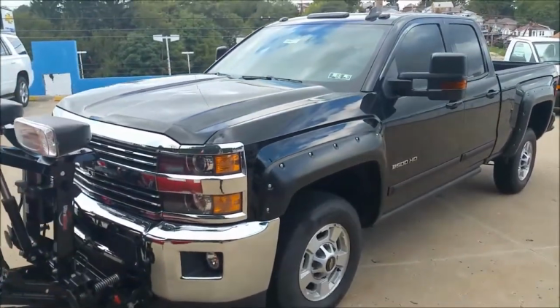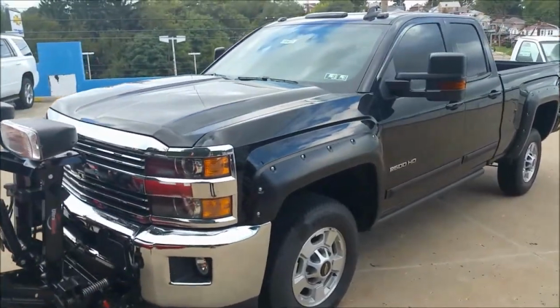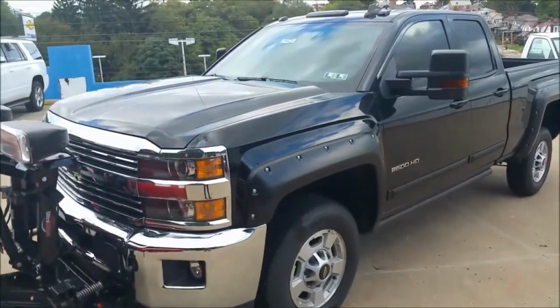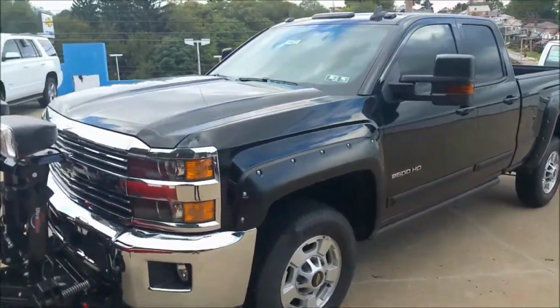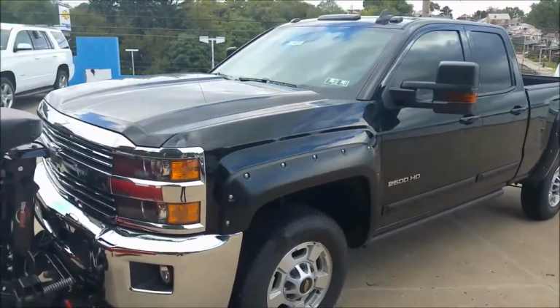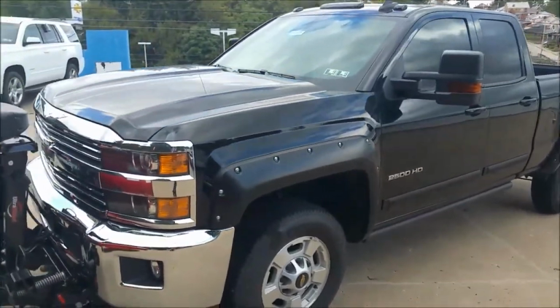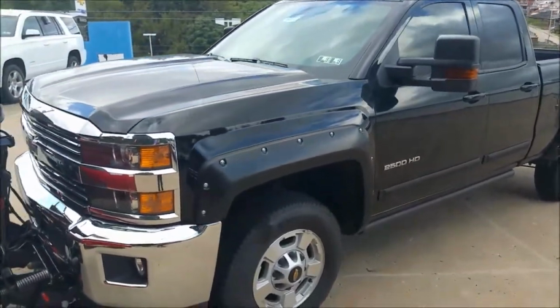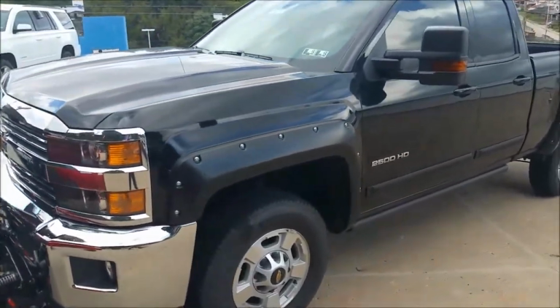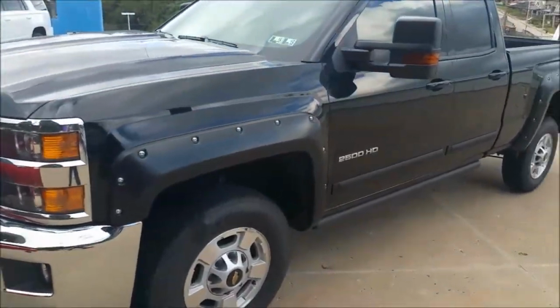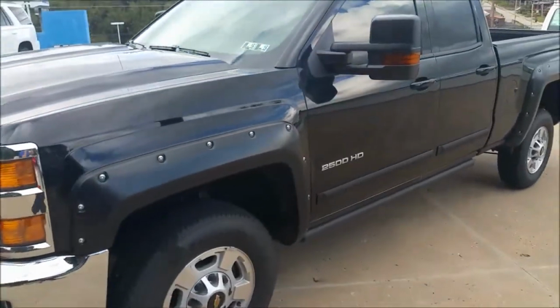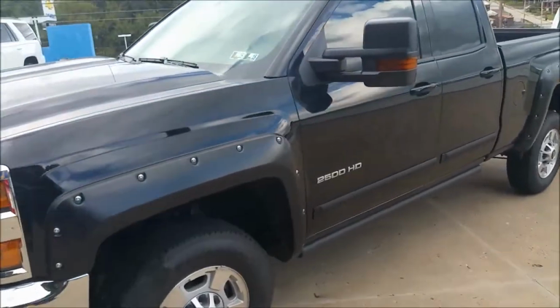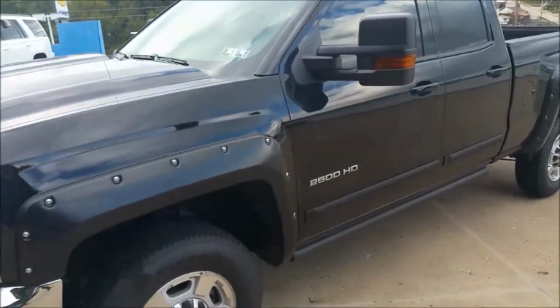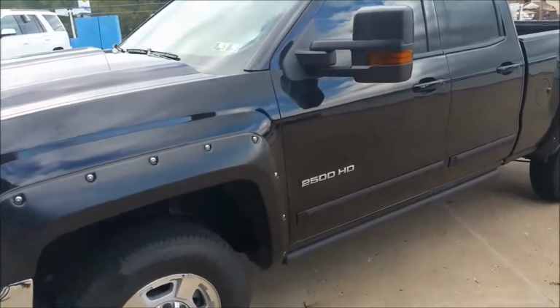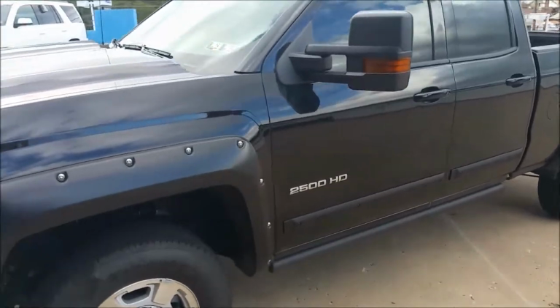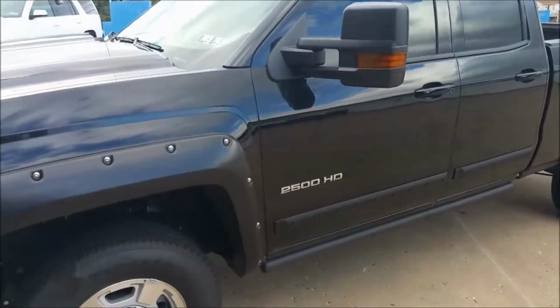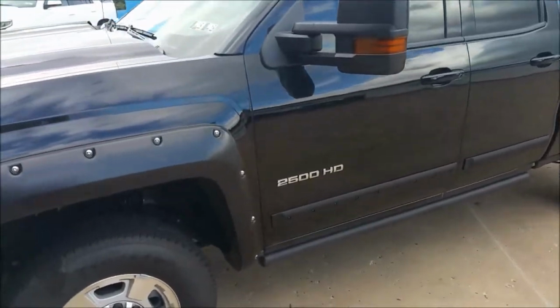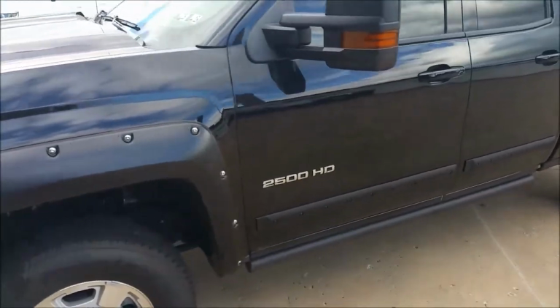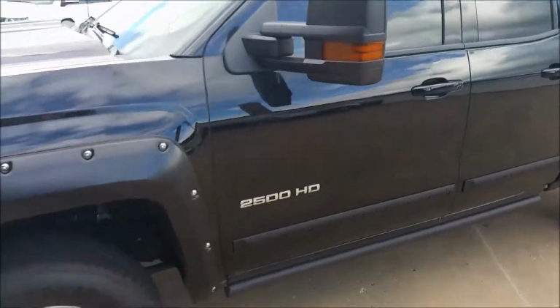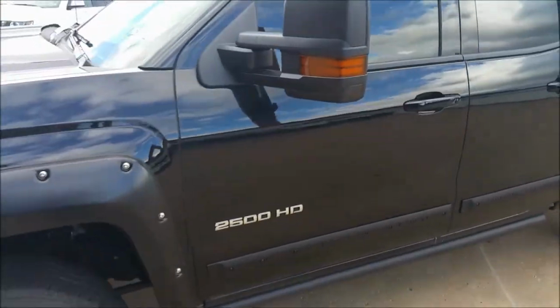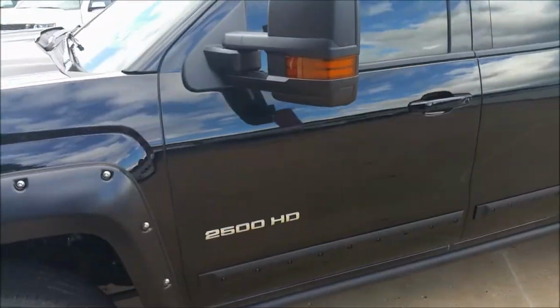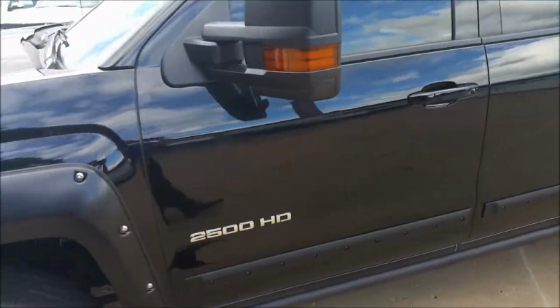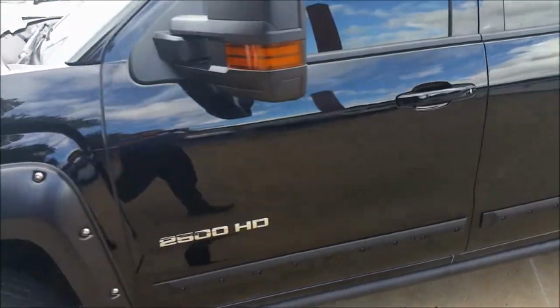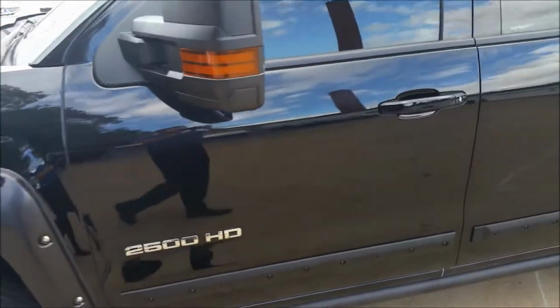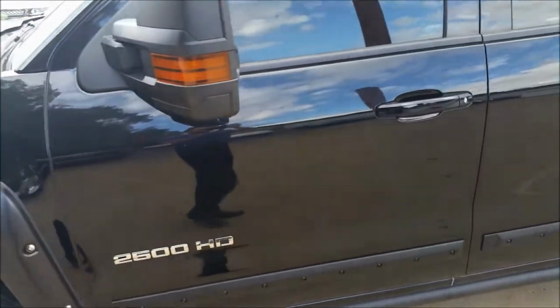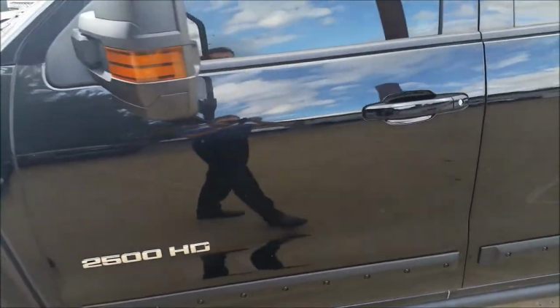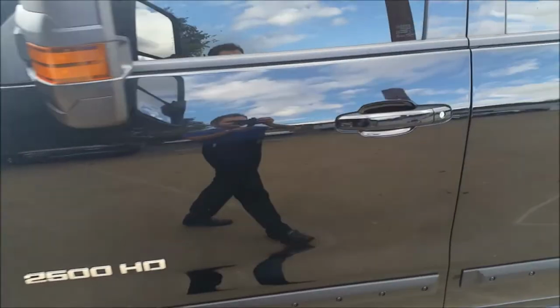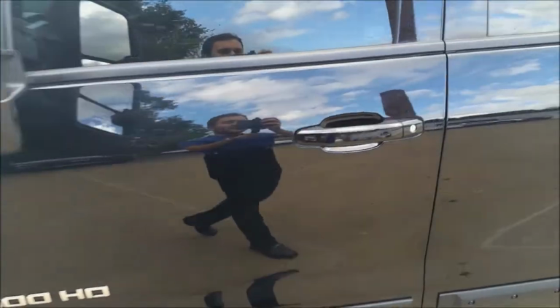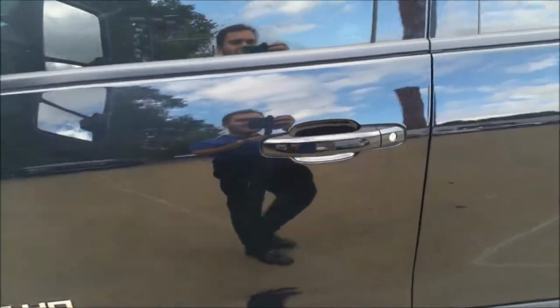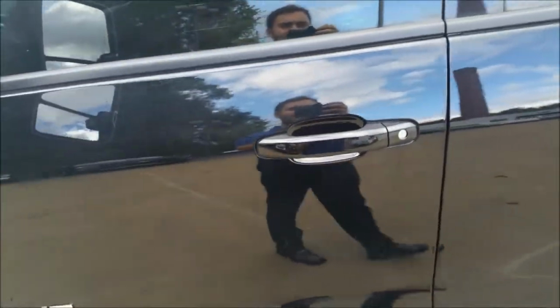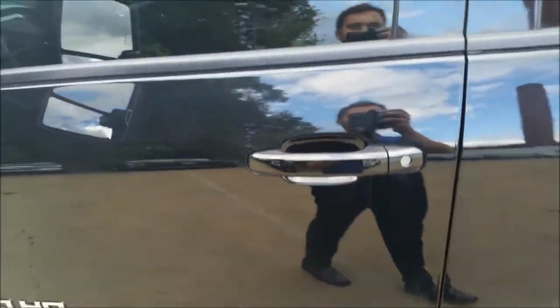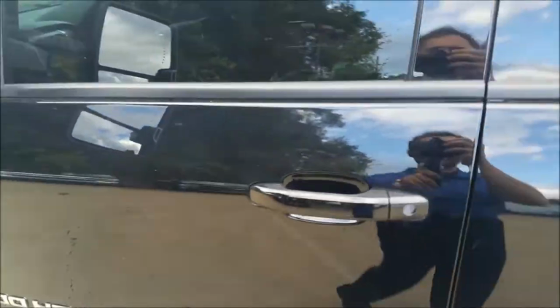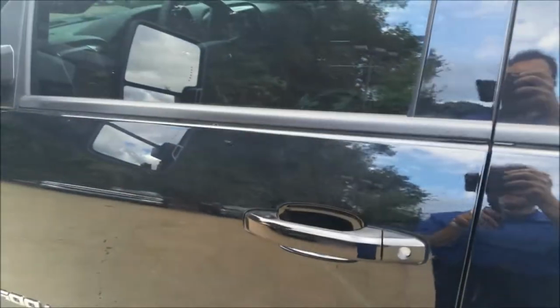So we'll hop into the interior of this truck, show you what the lights look like, and we'll go from there.